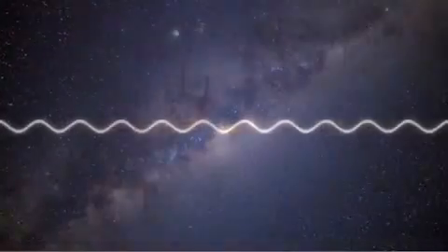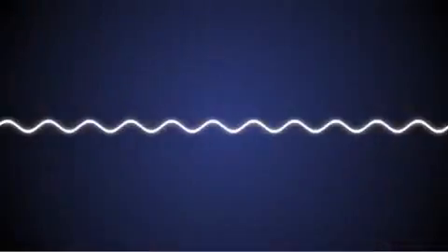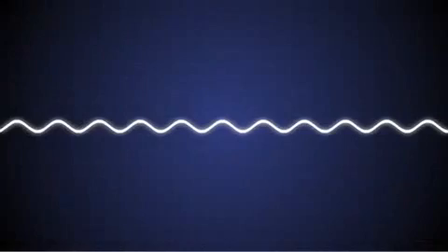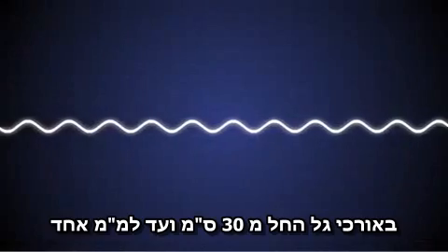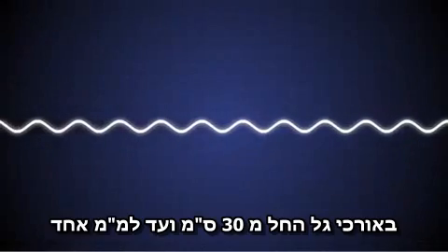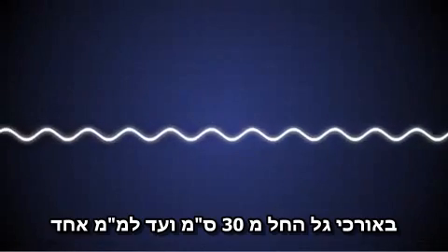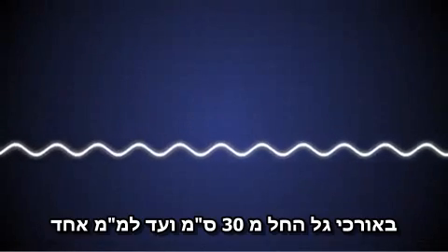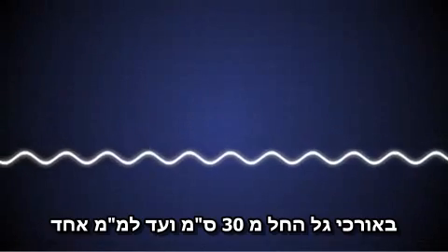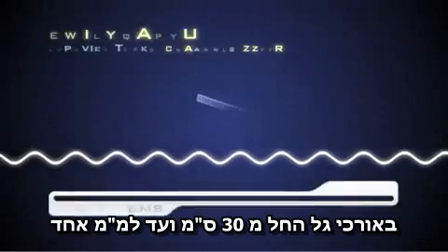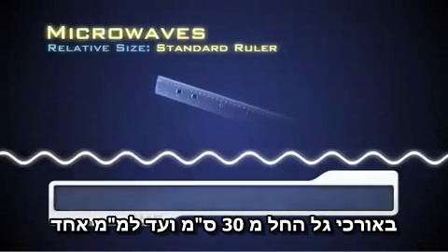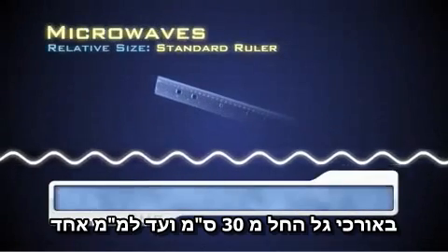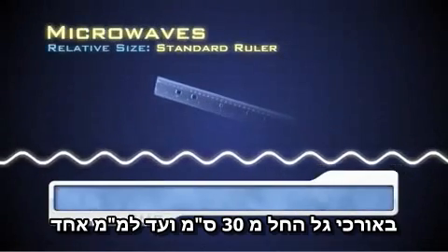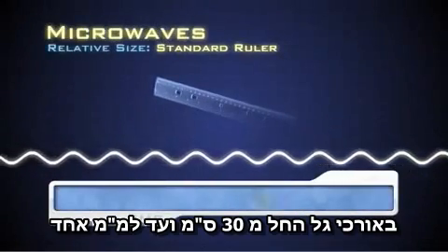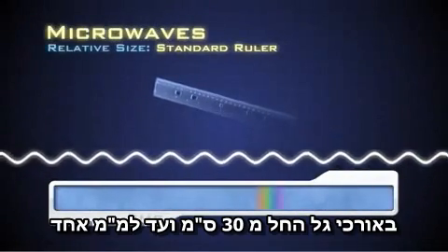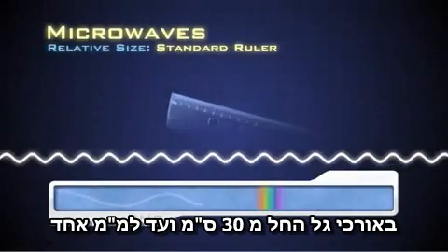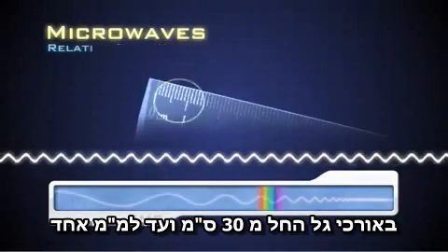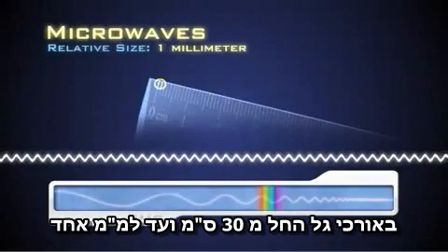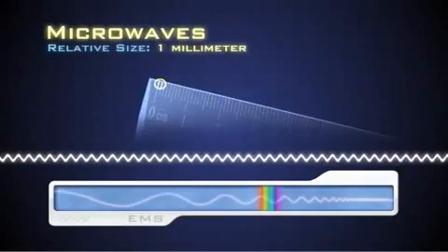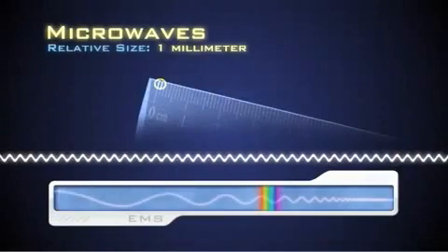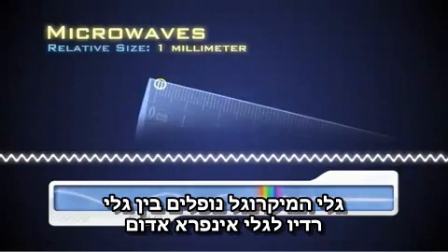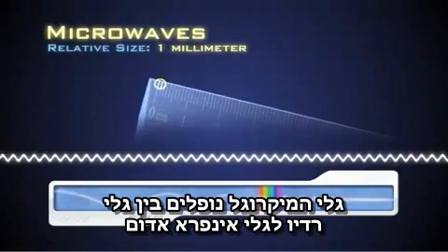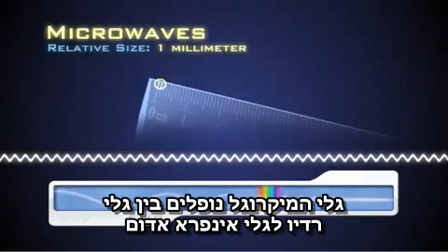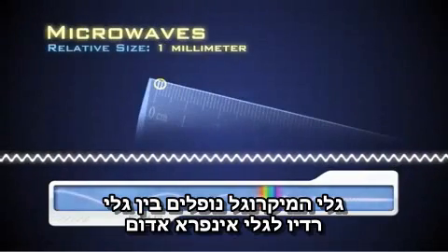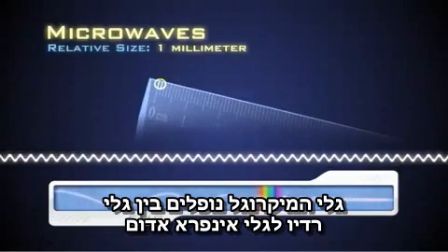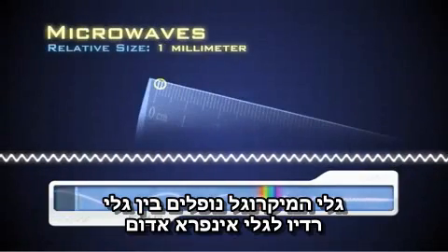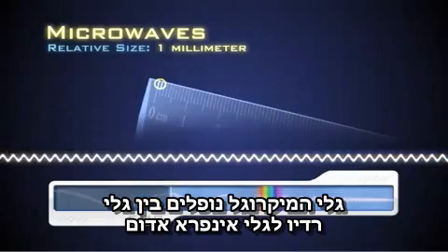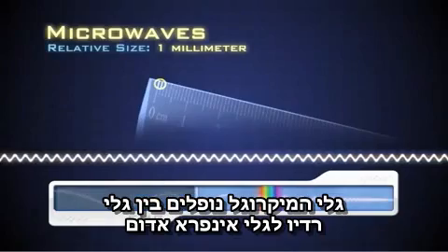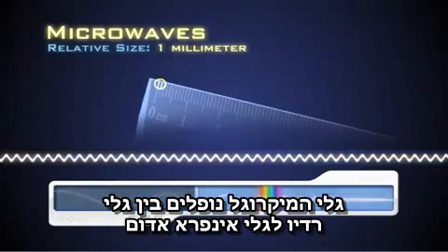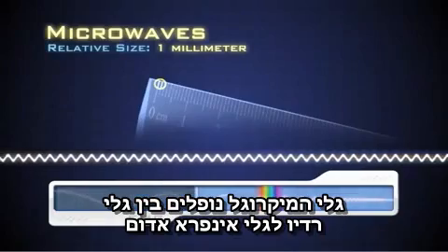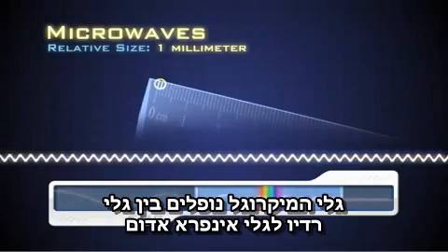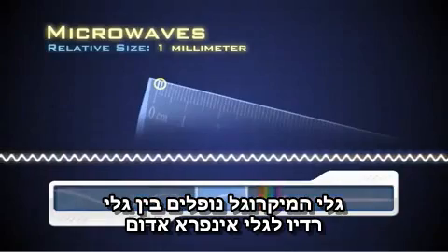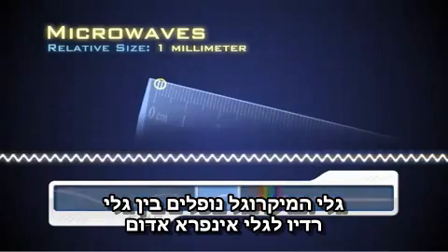With wavelengths ranging from 30 centimeters down to 1 millimeter, microwaves fall between radio waves and infrared.